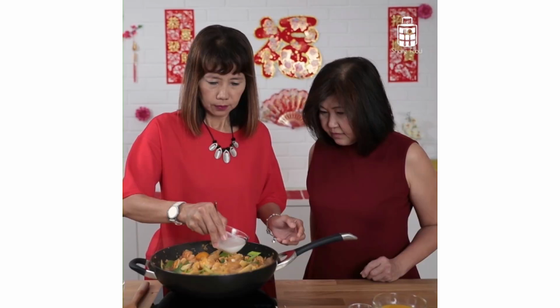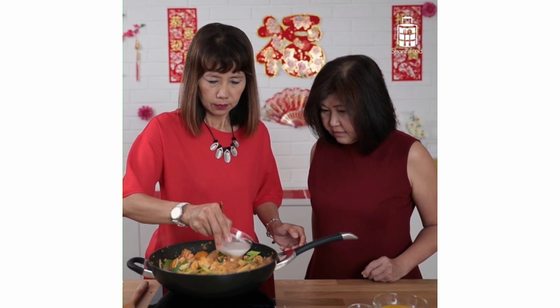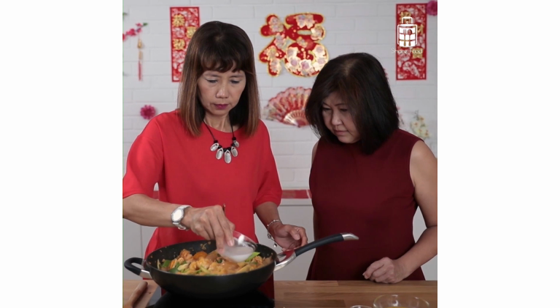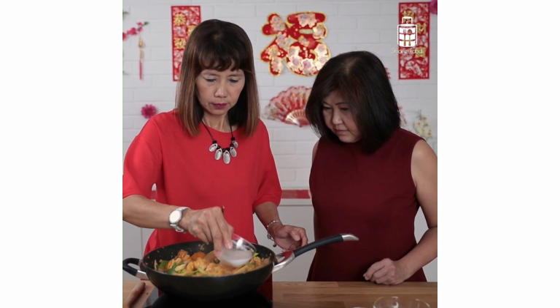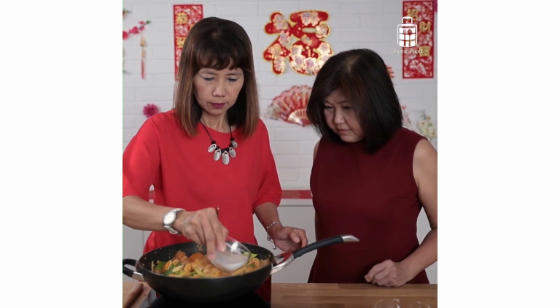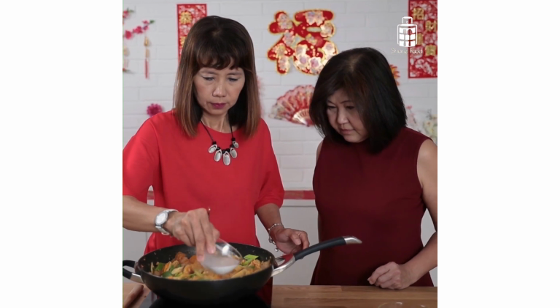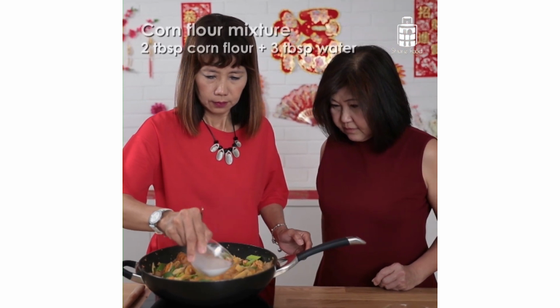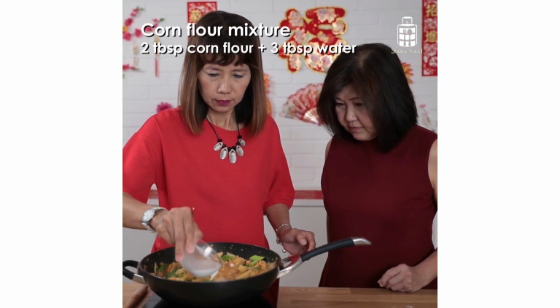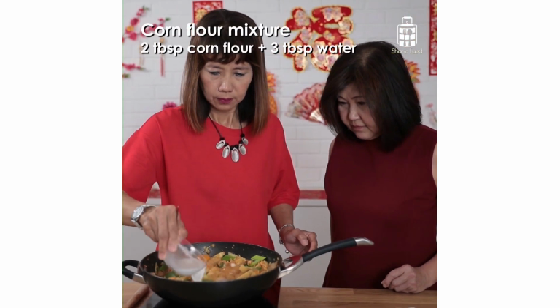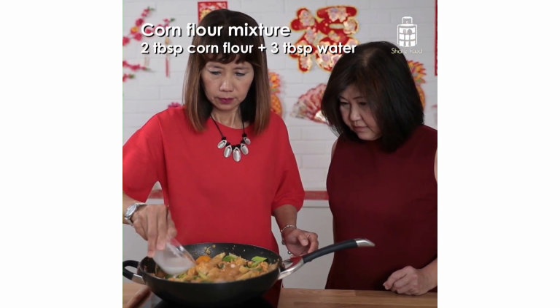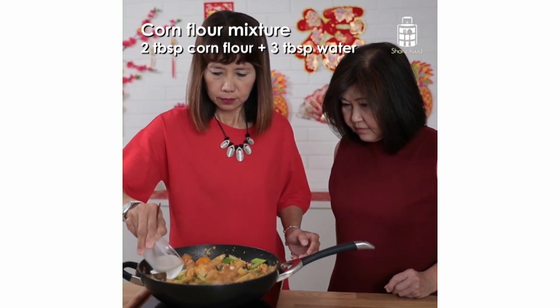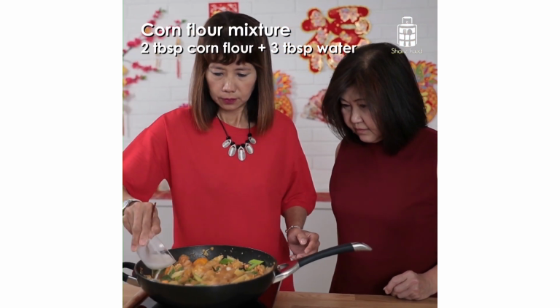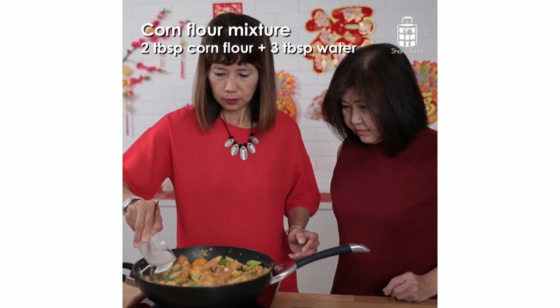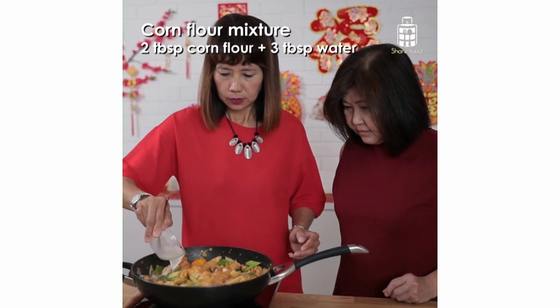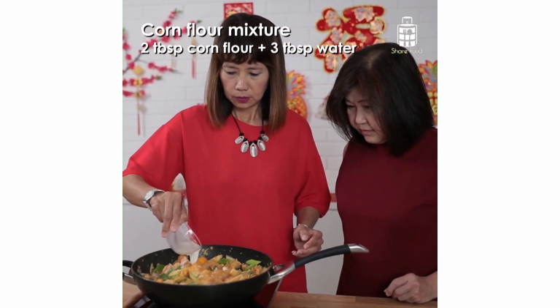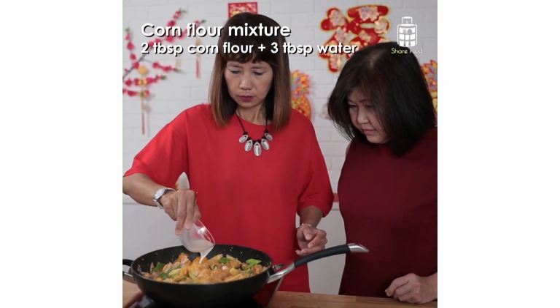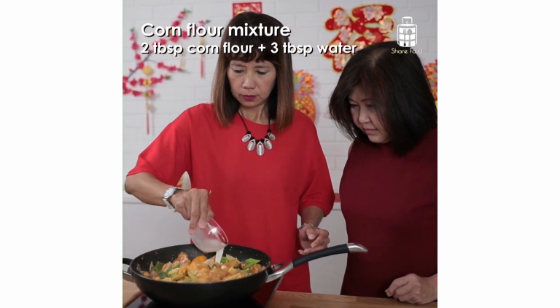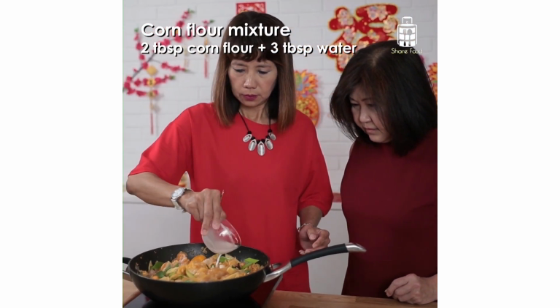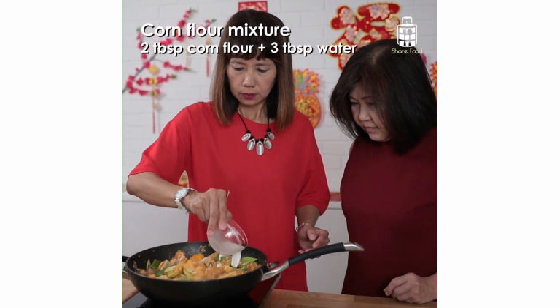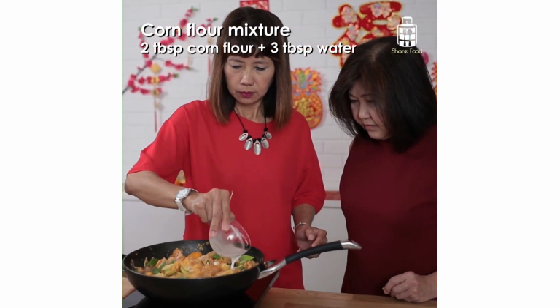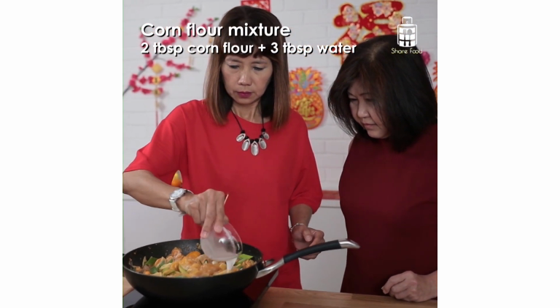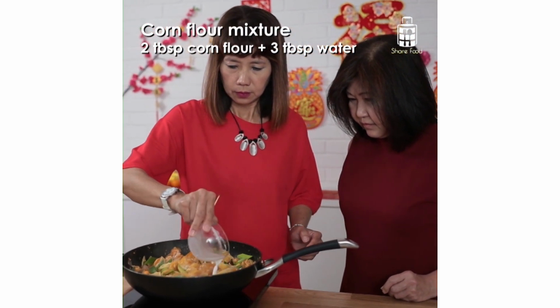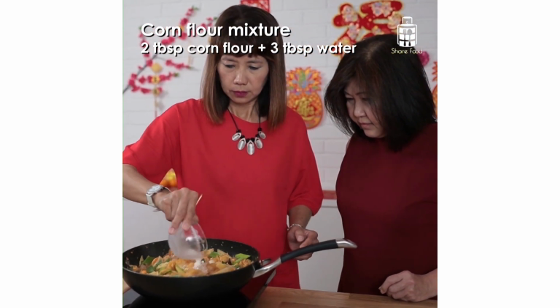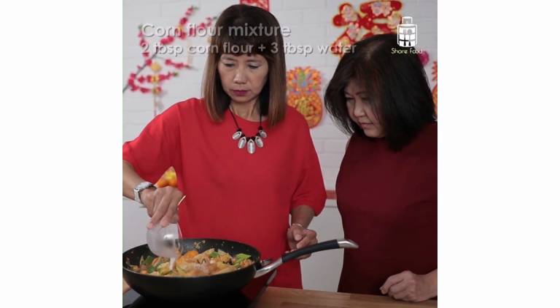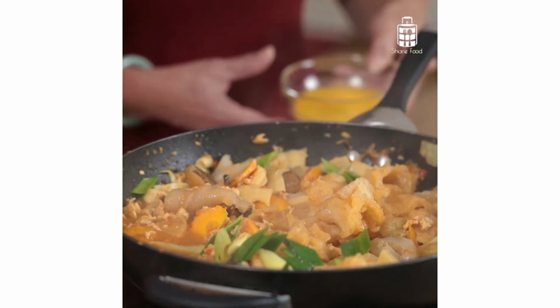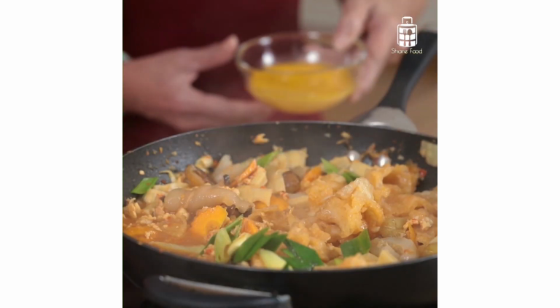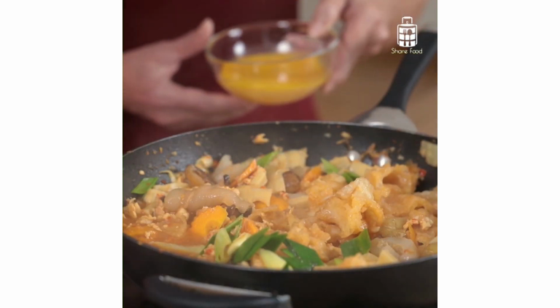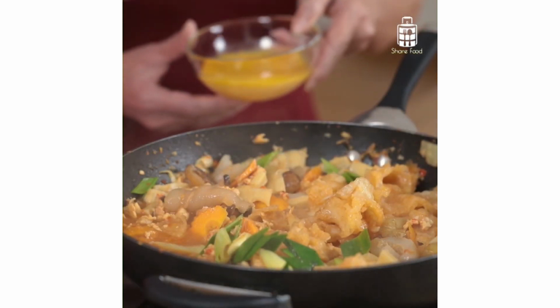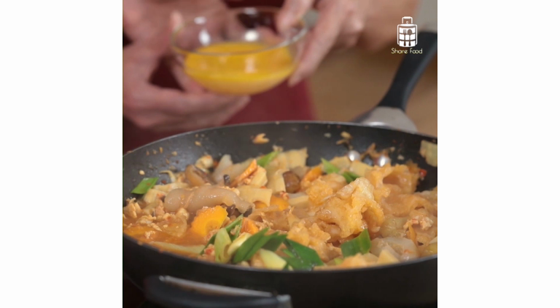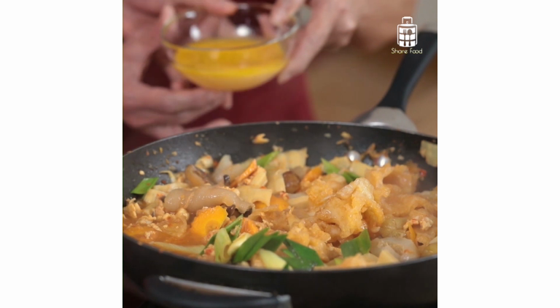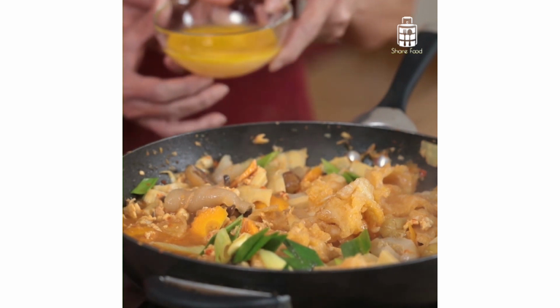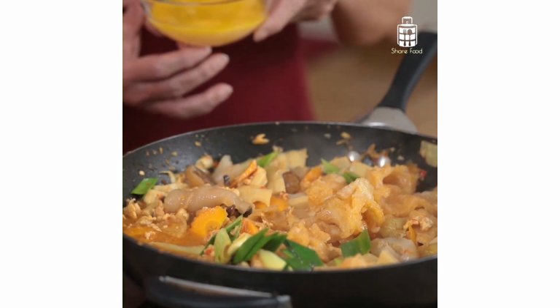Here is the important last step. Add in the cornstarch mixture, and drizzle in beaten egg to thicken the sauce.